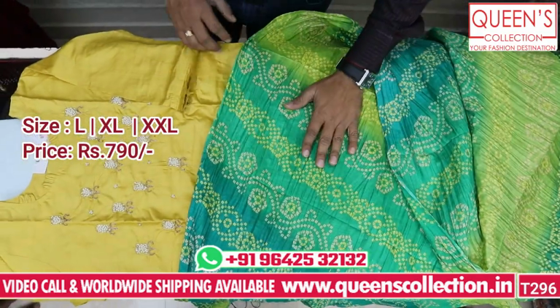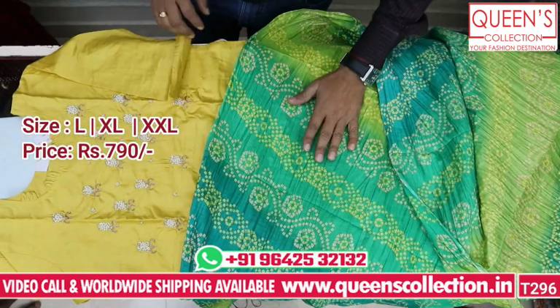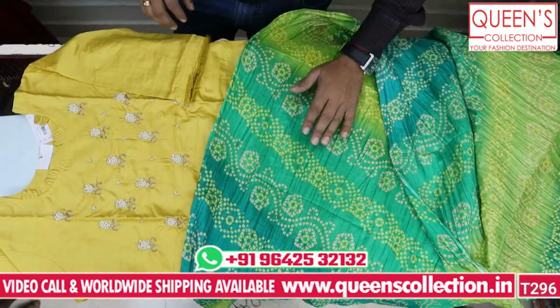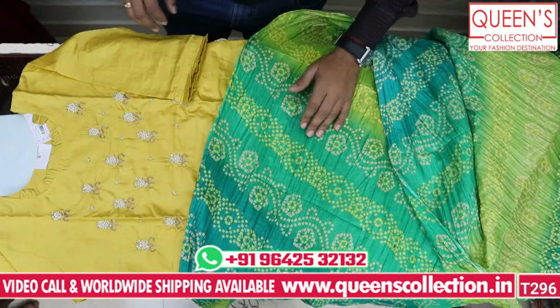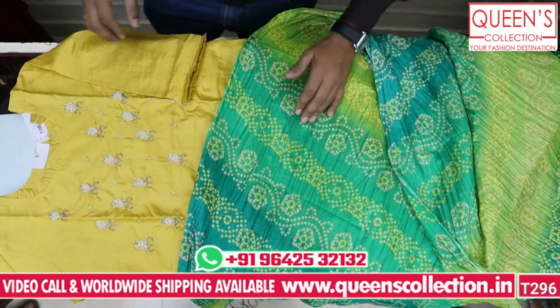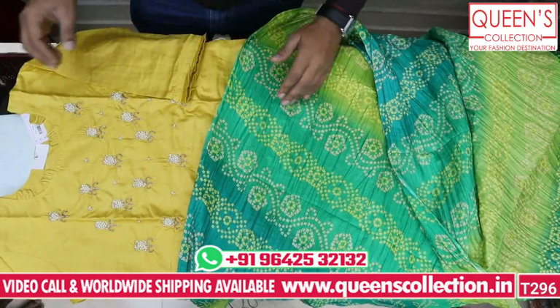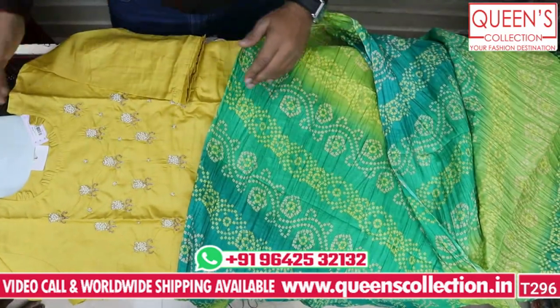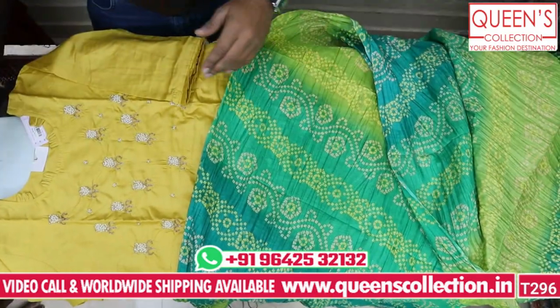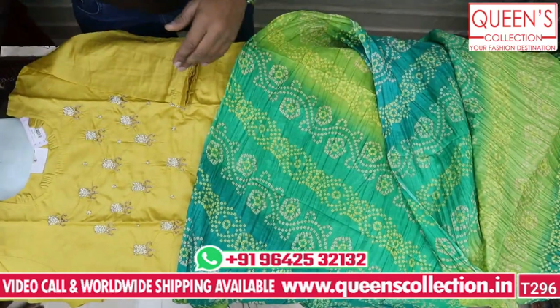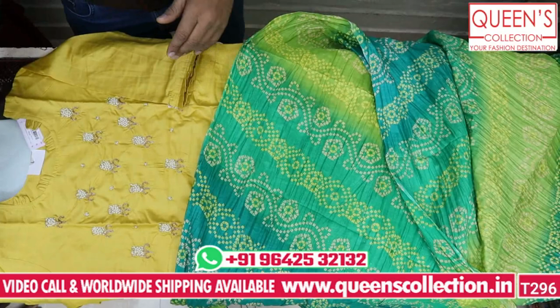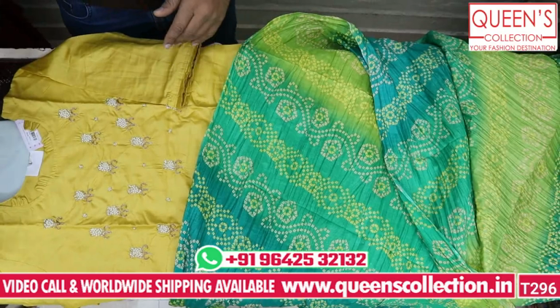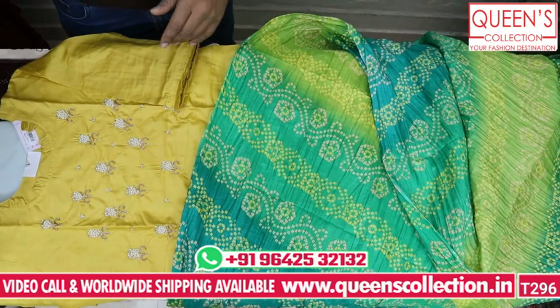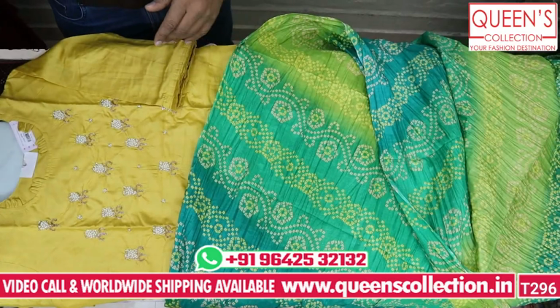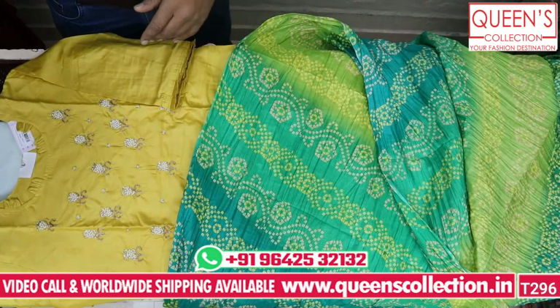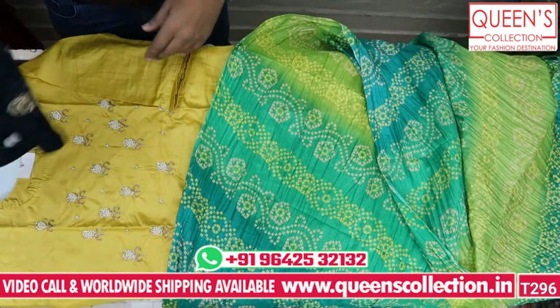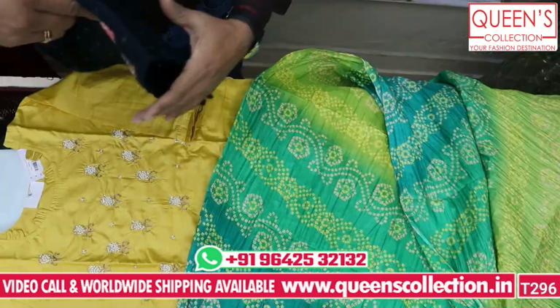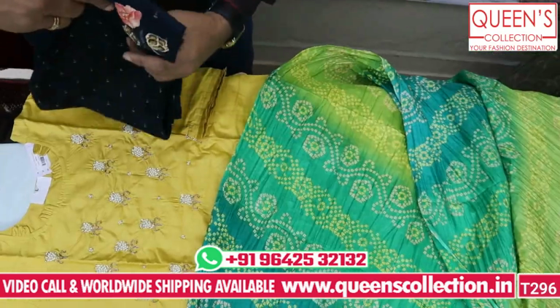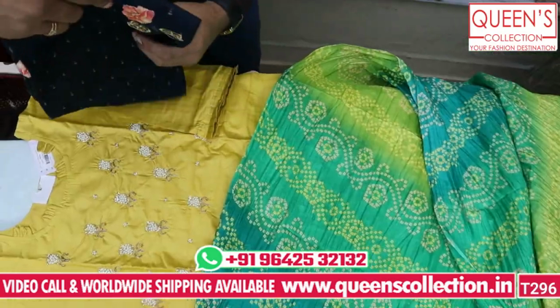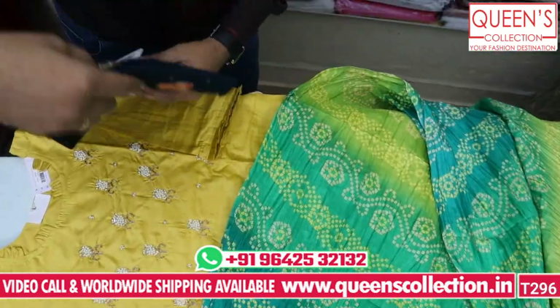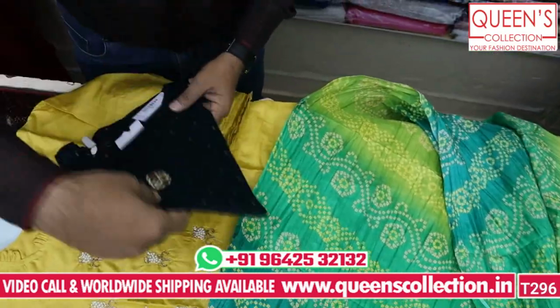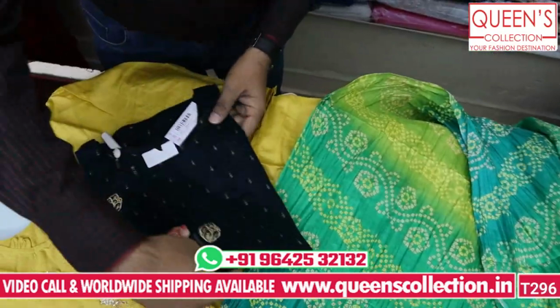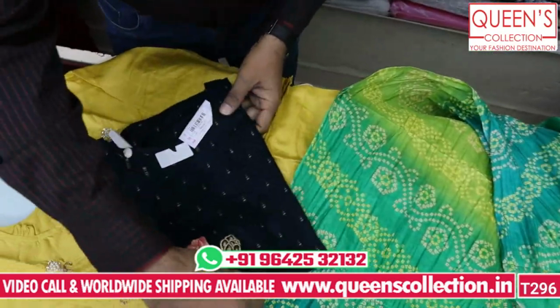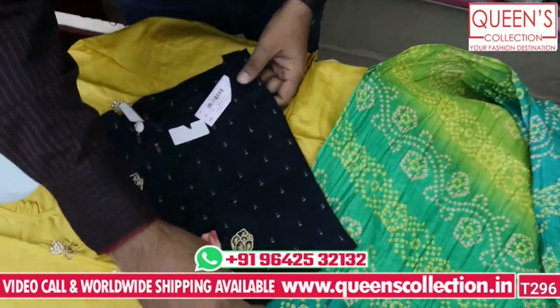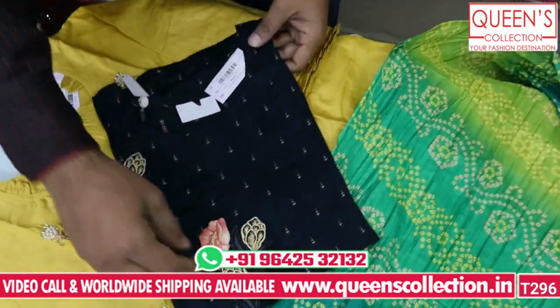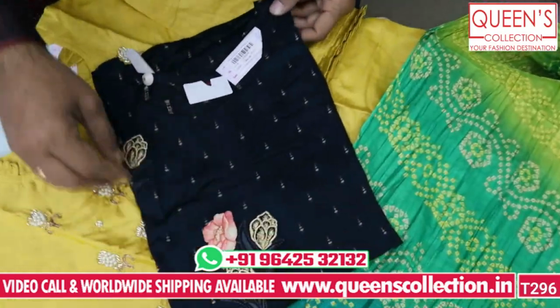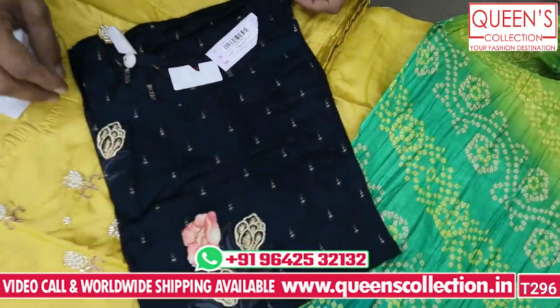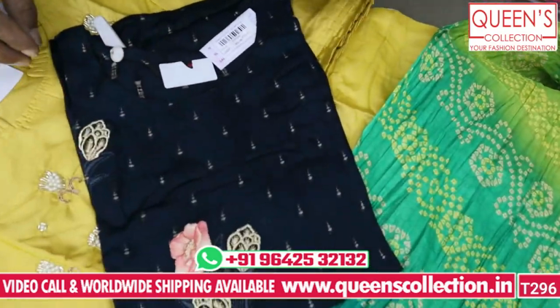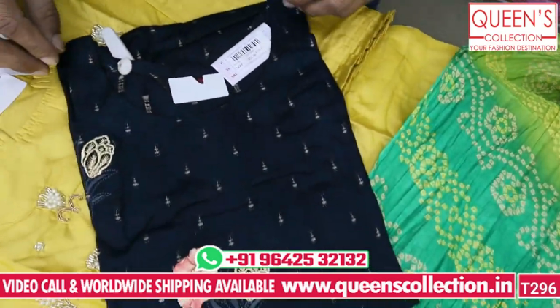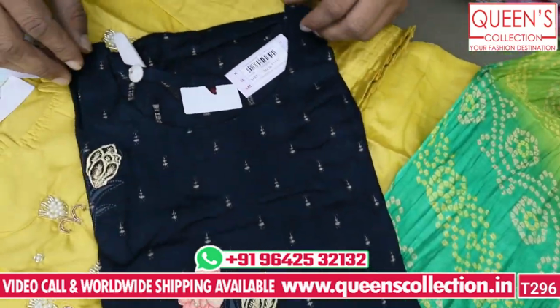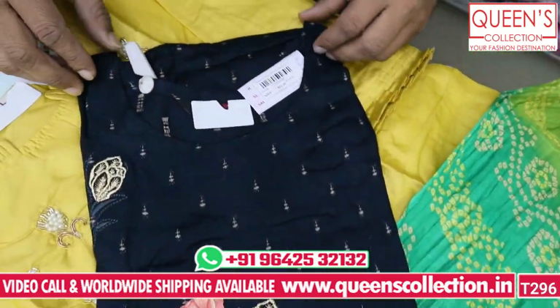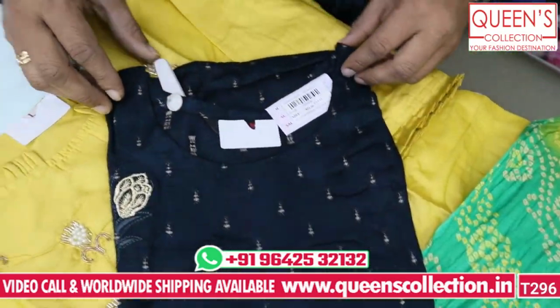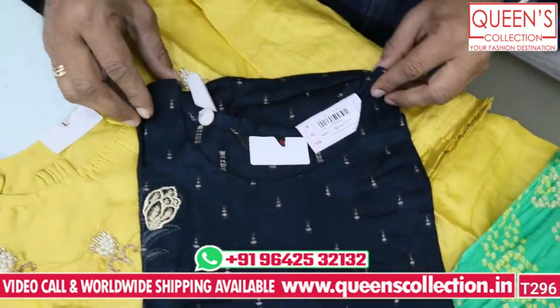It is a top piece — a value for money concept. Very nice and very different variety. Now the next variety is here.